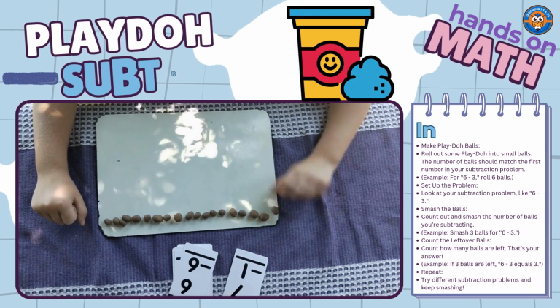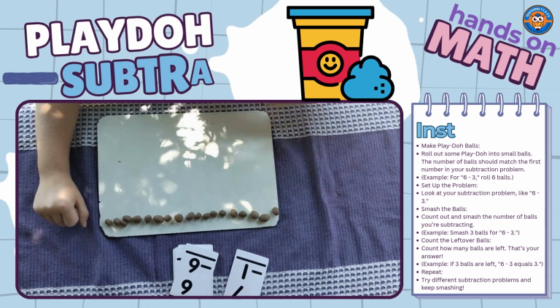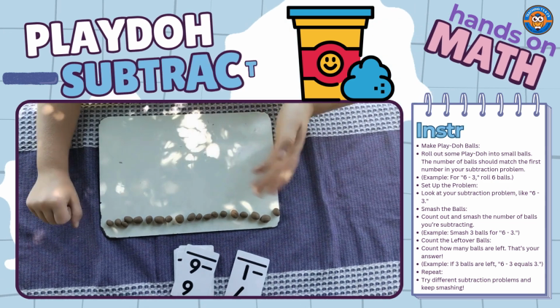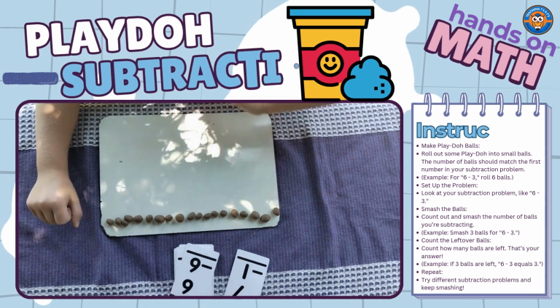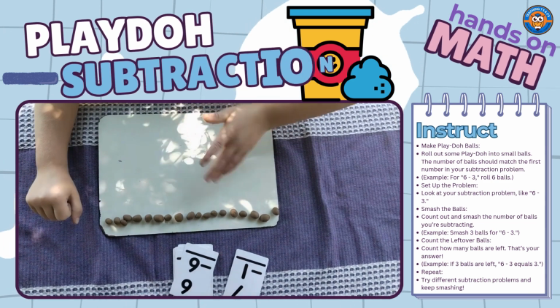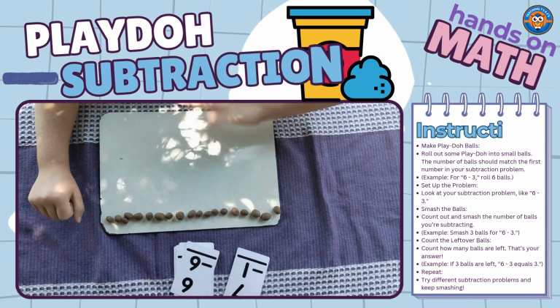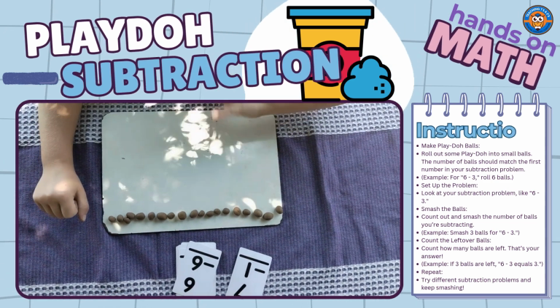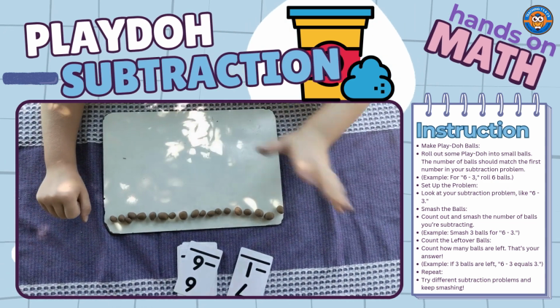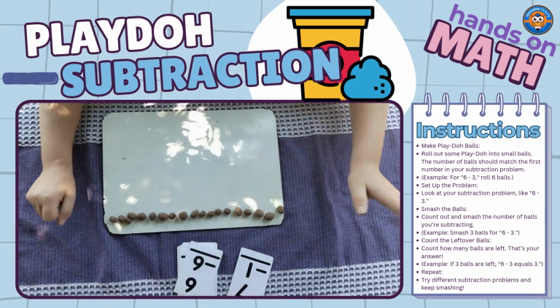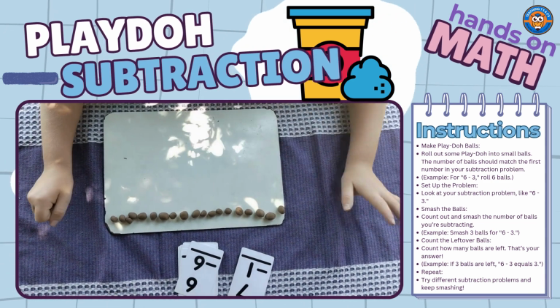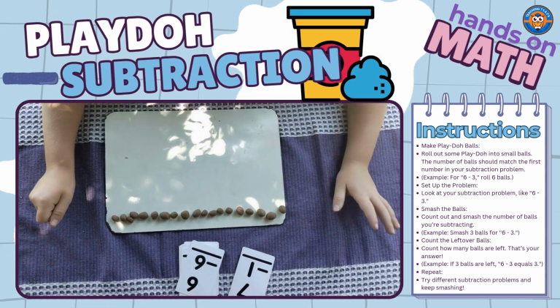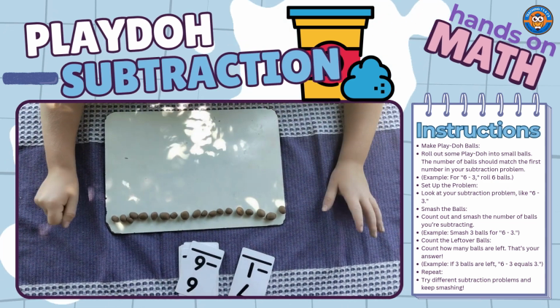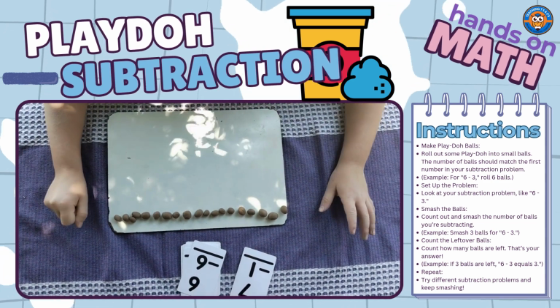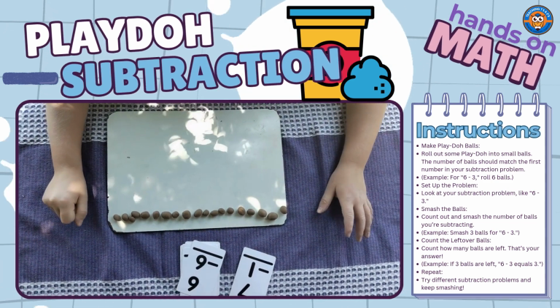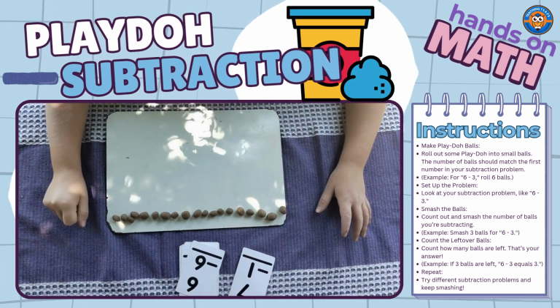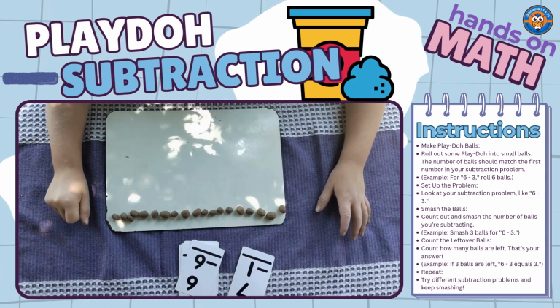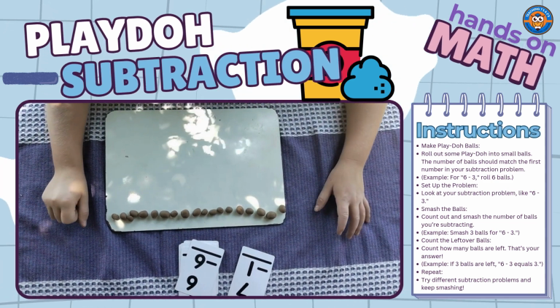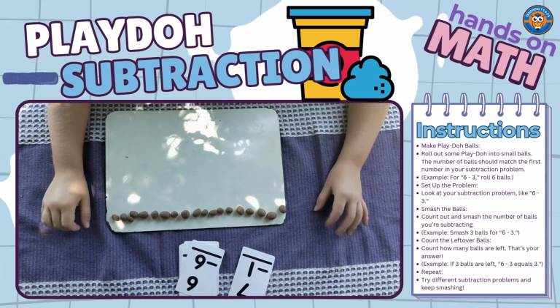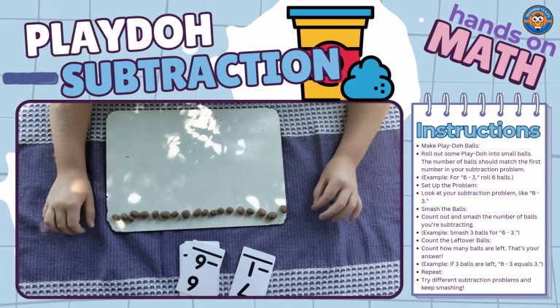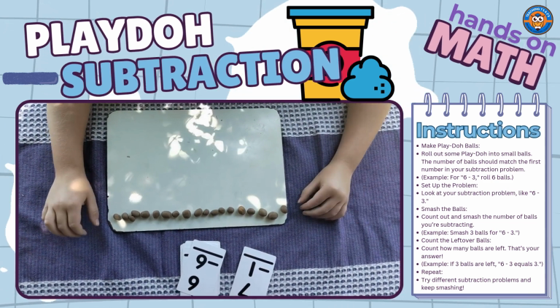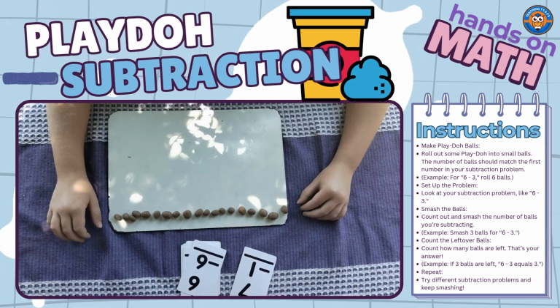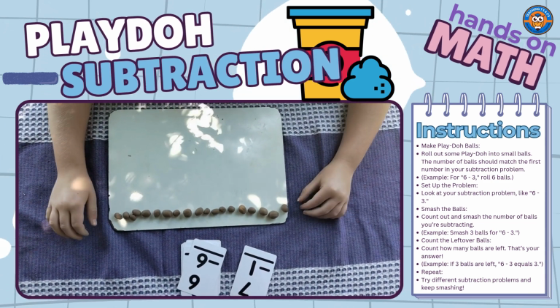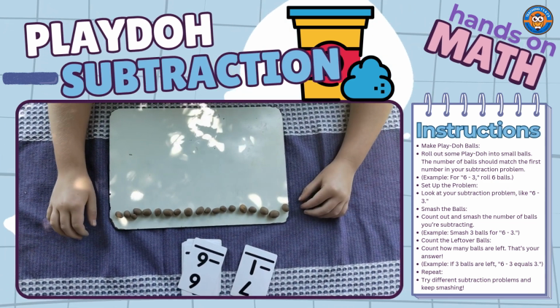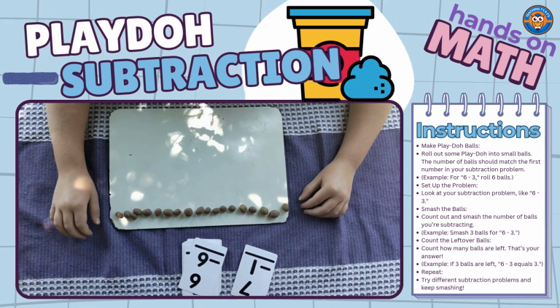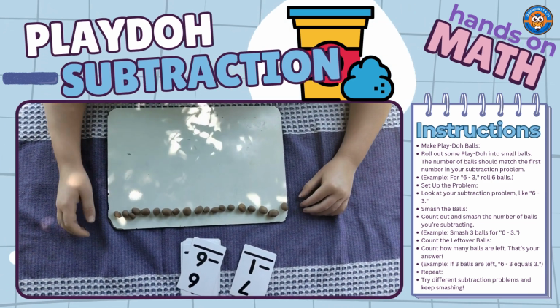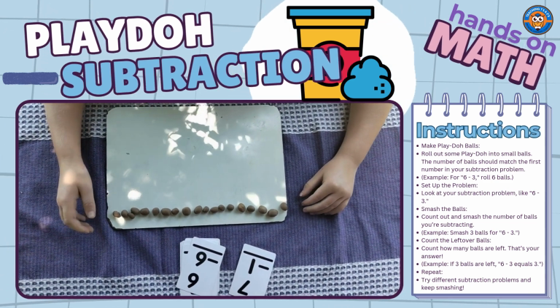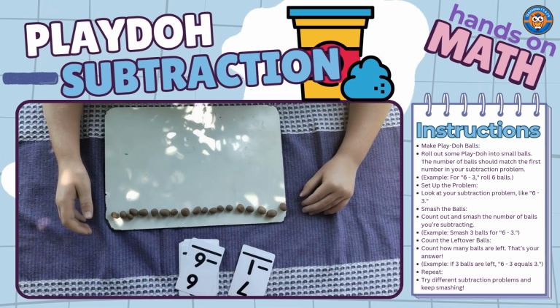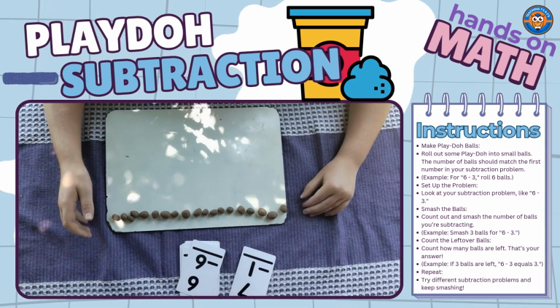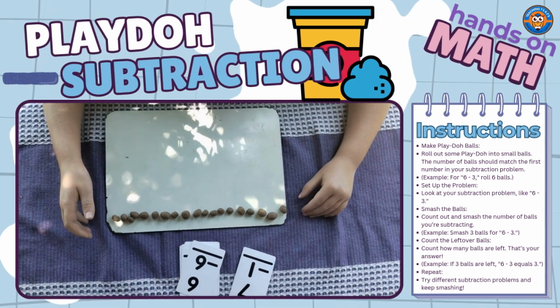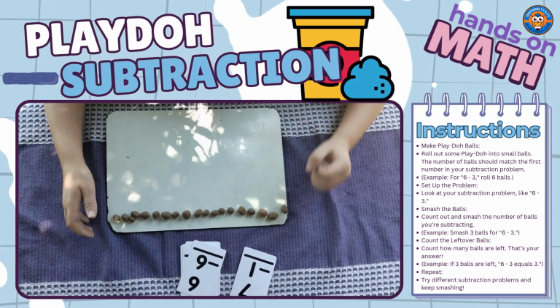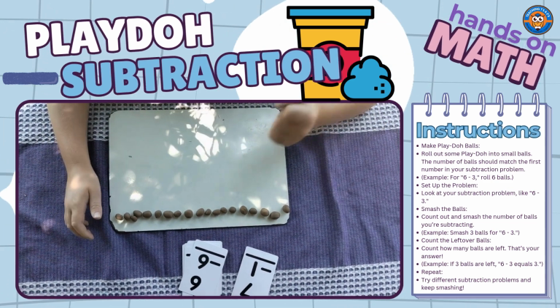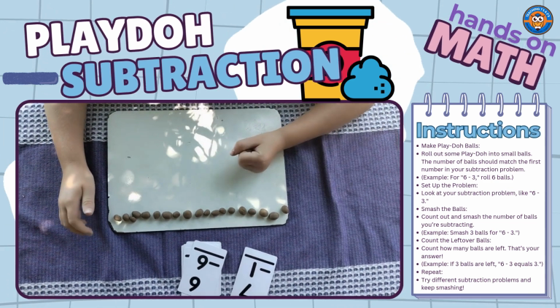Hey everybody, welcome back to the computer. Today we are going to play Subtraction Smash.